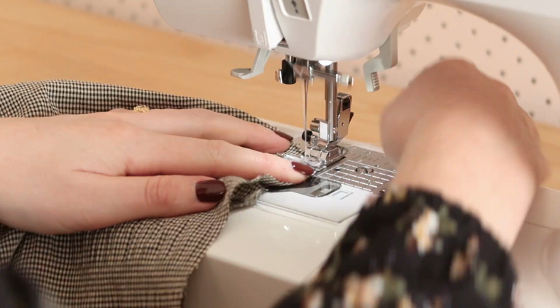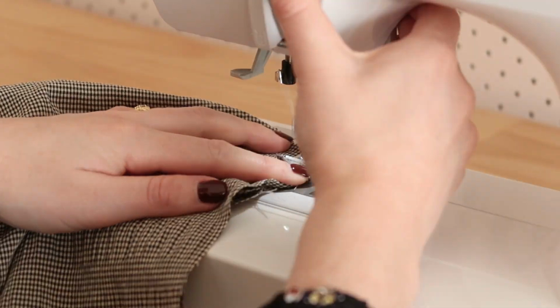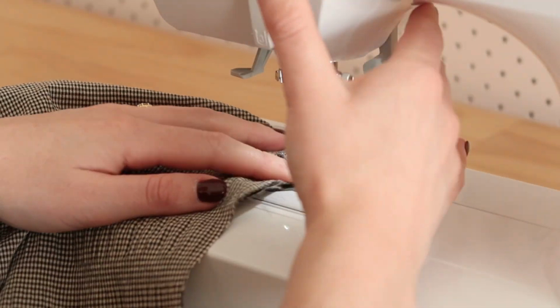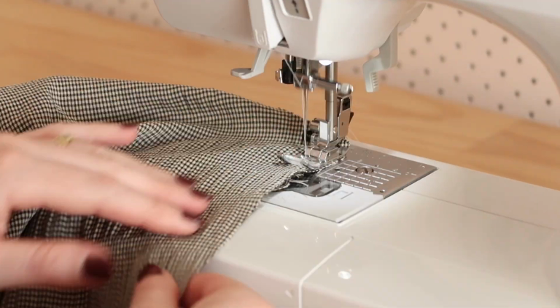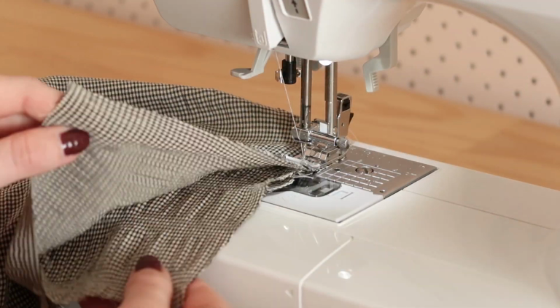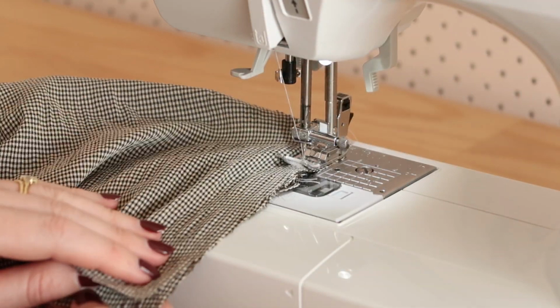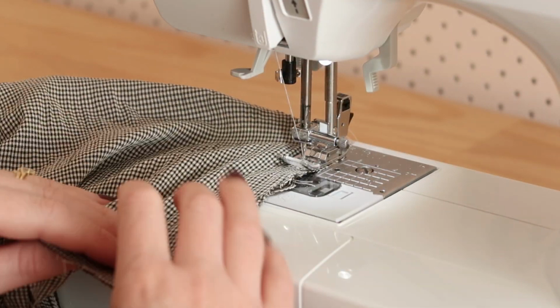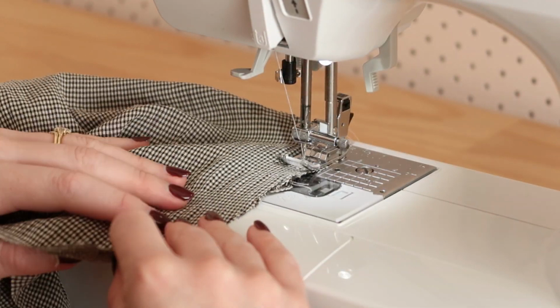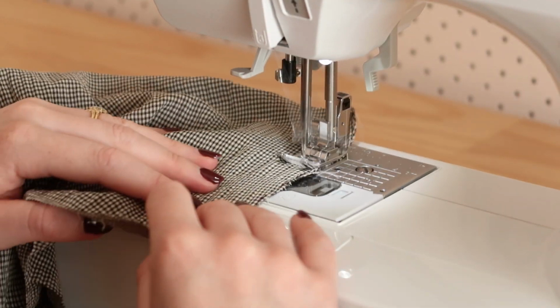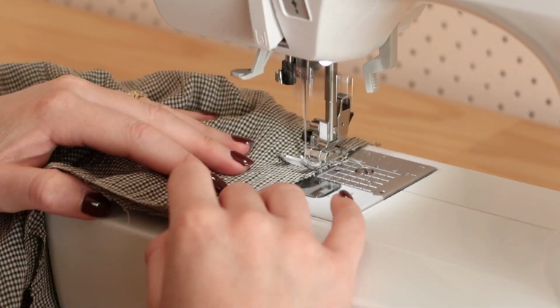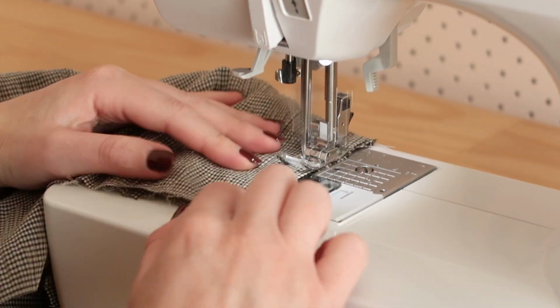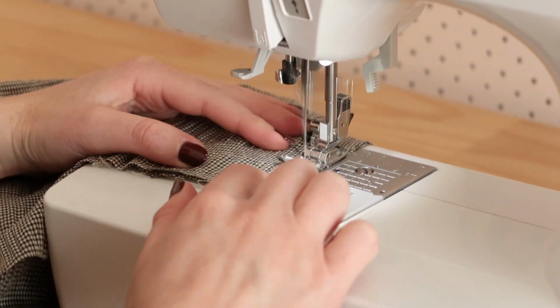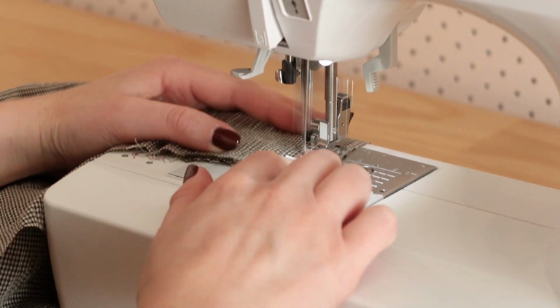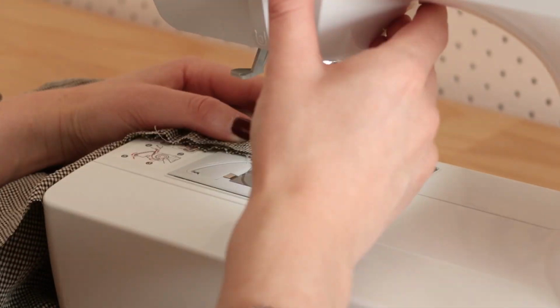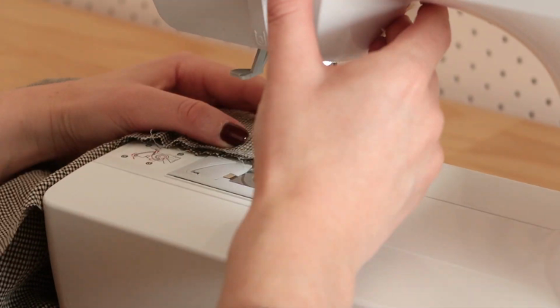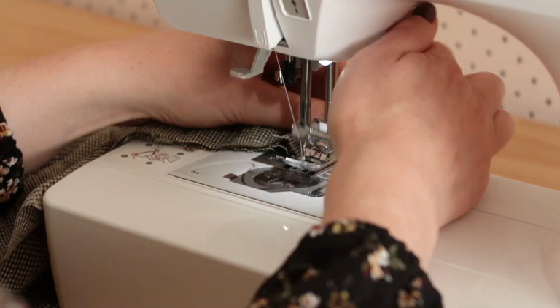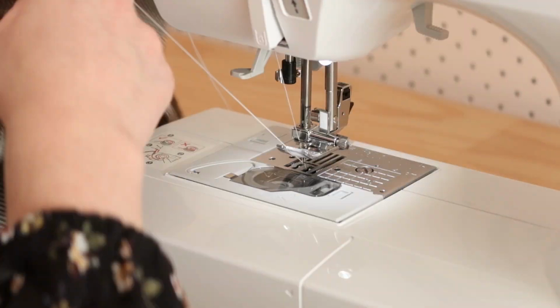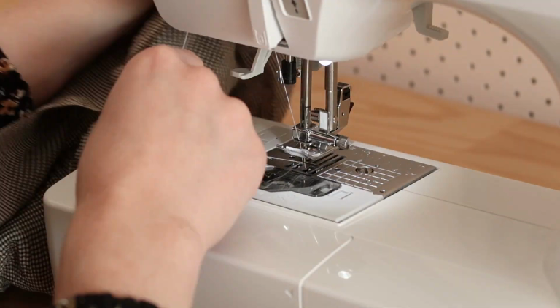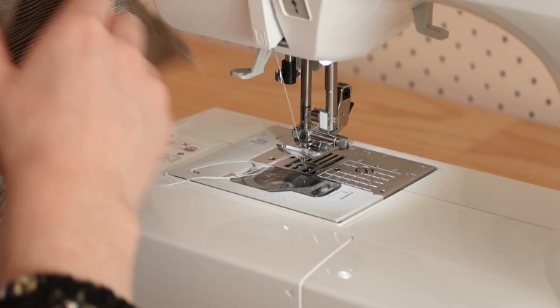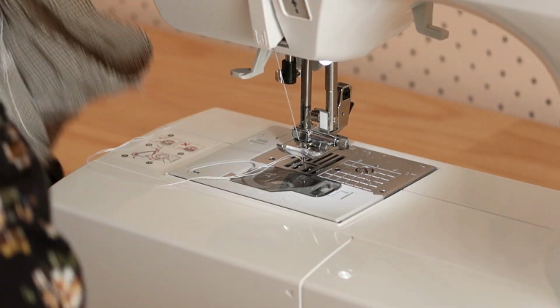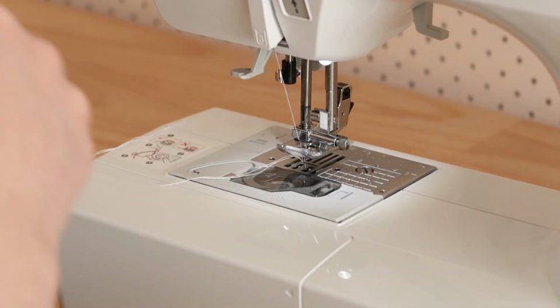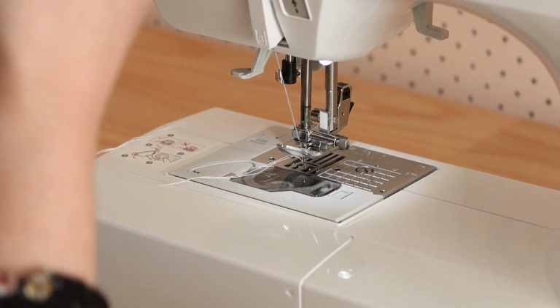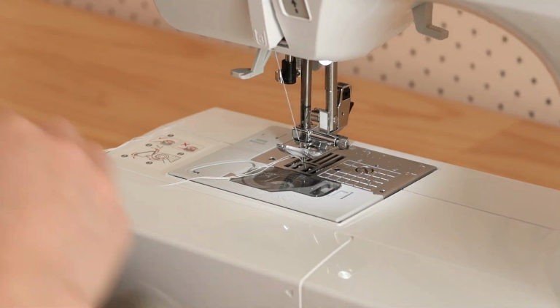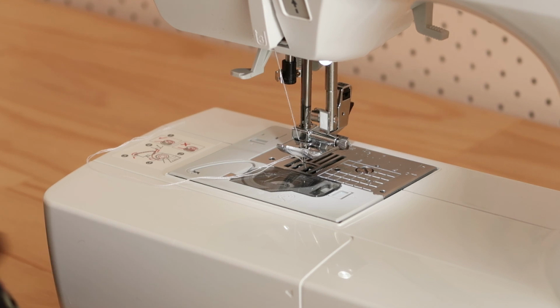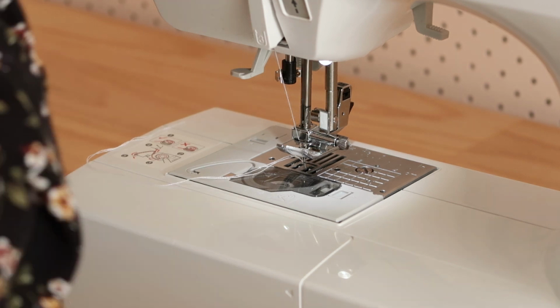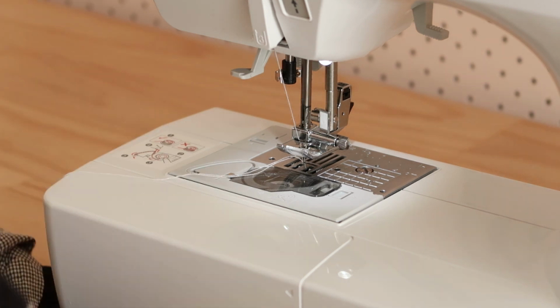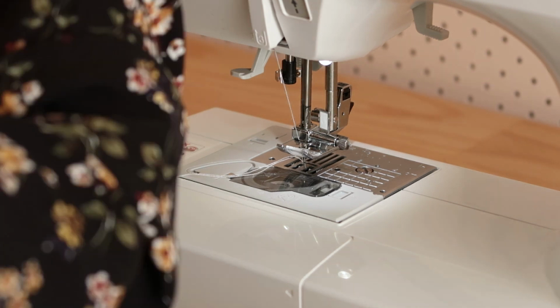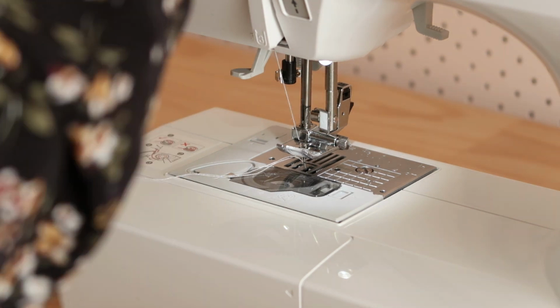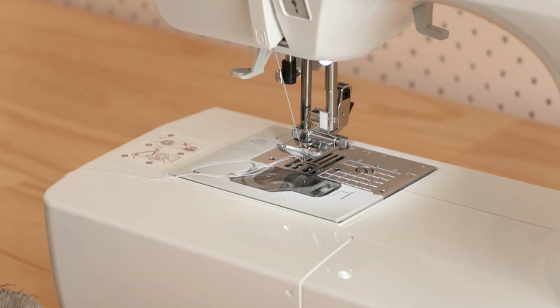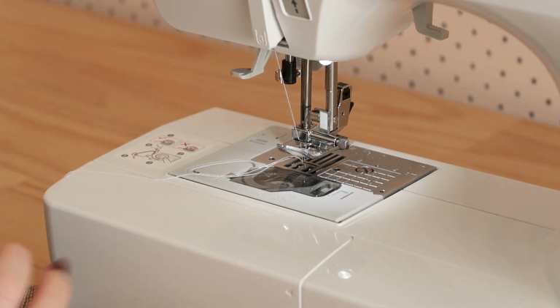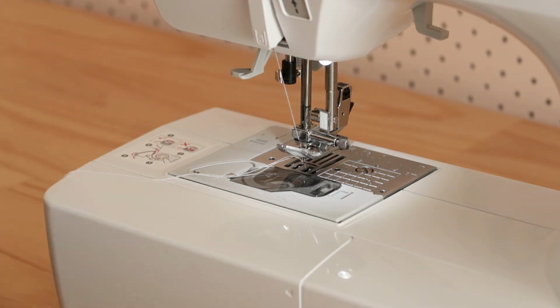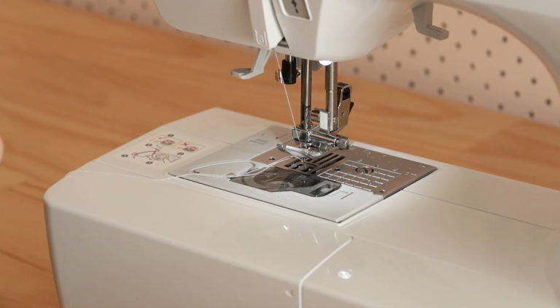Next, with right sides together, sew the front and back bodice together at the side seam.